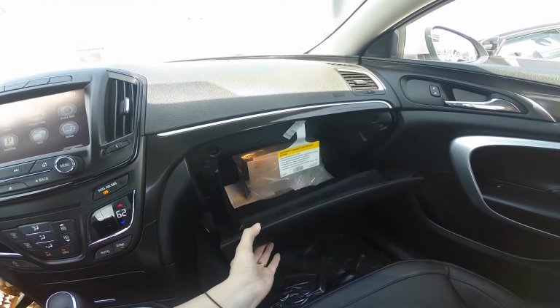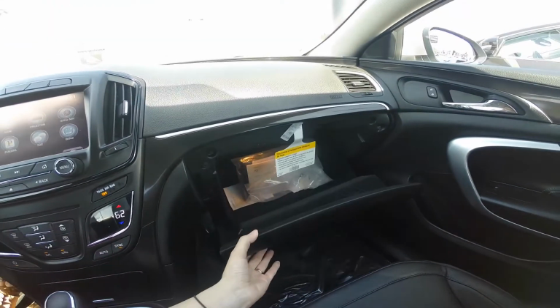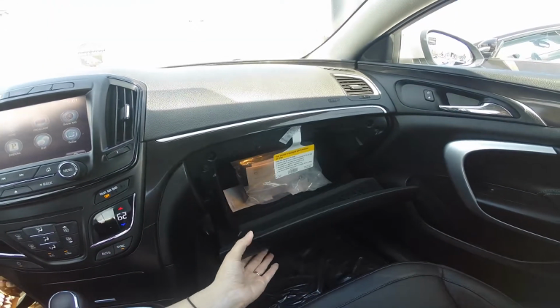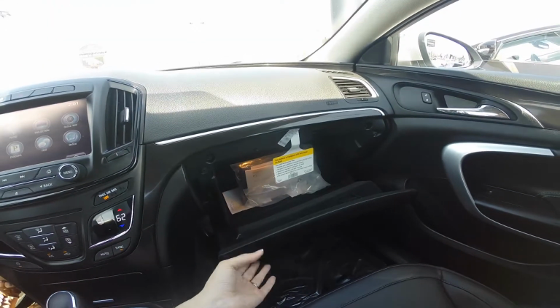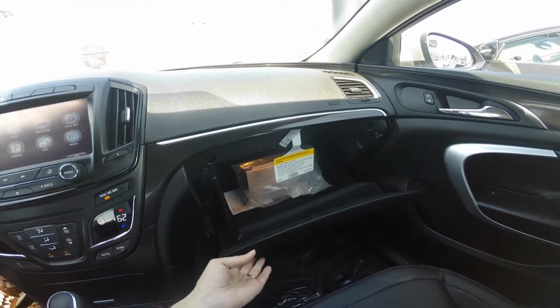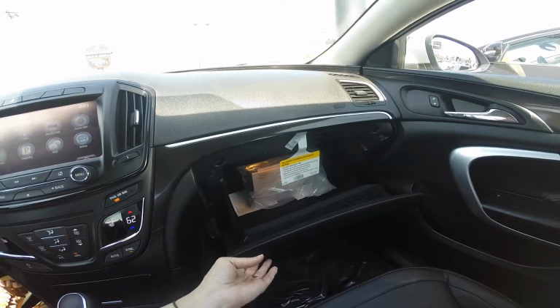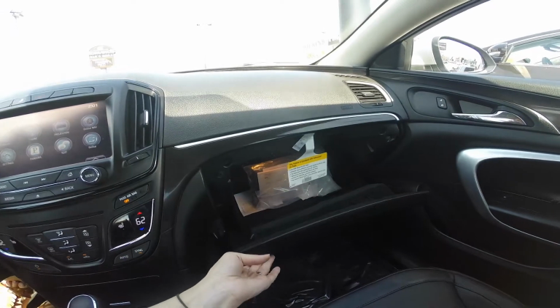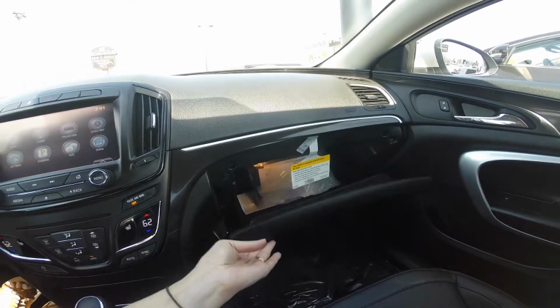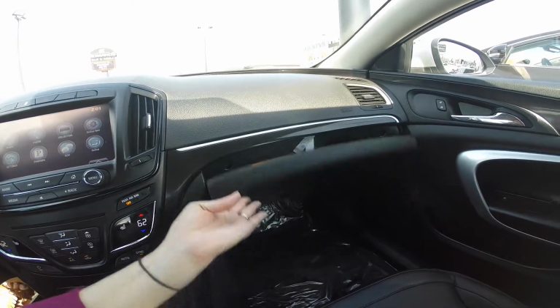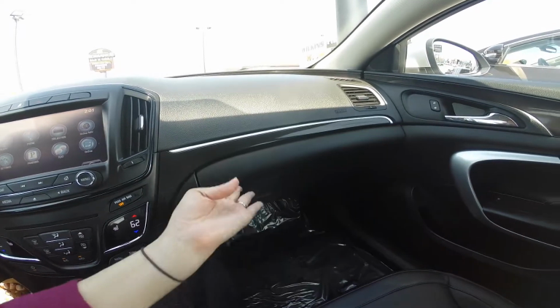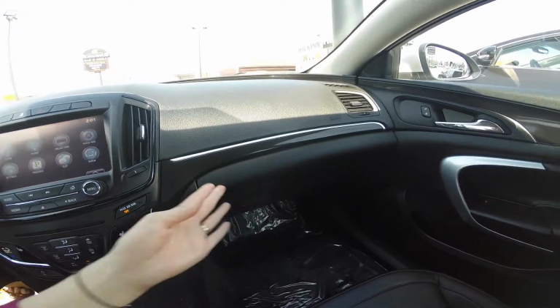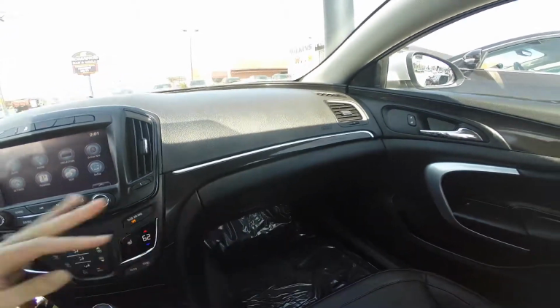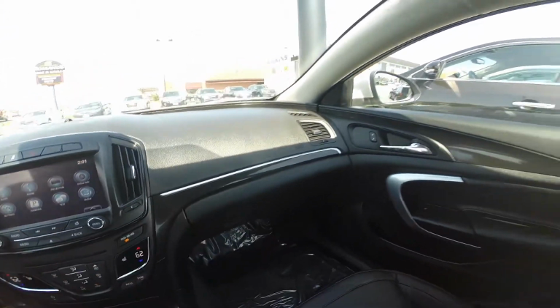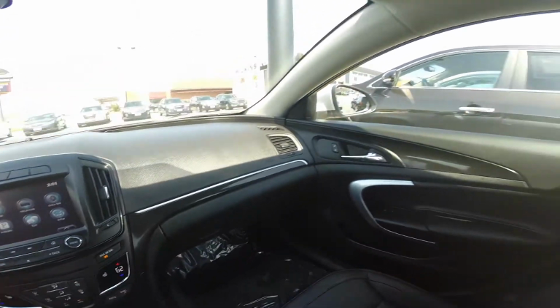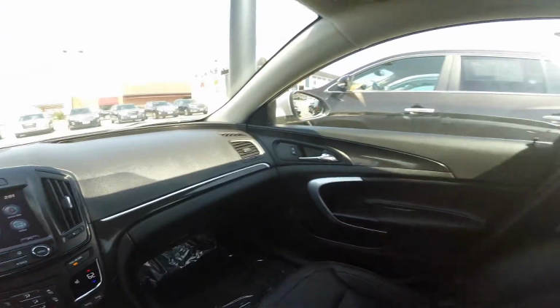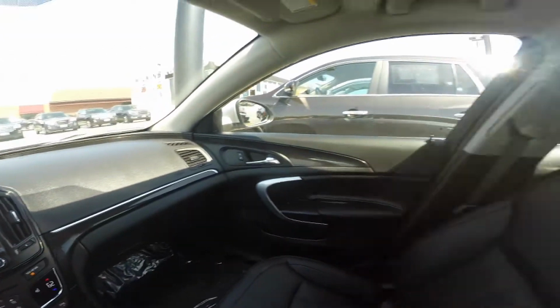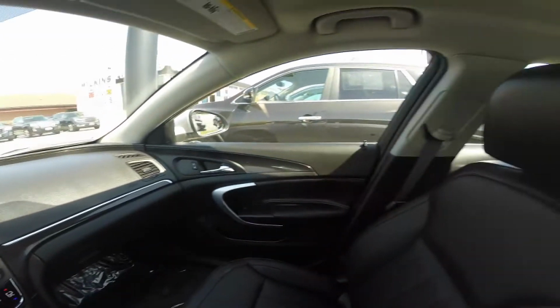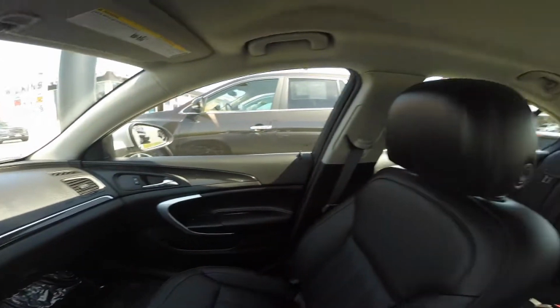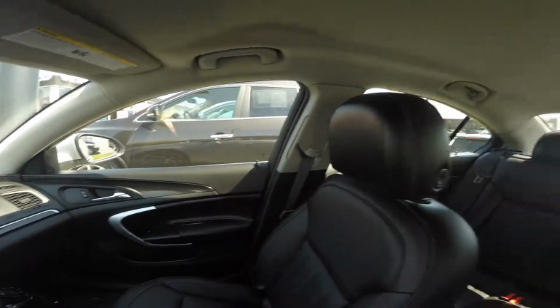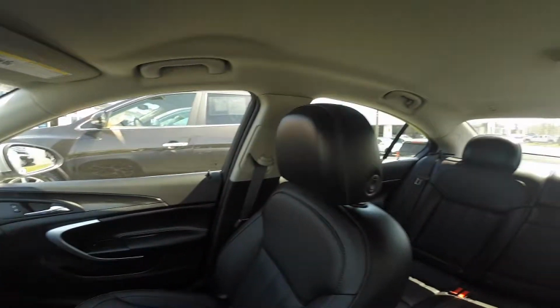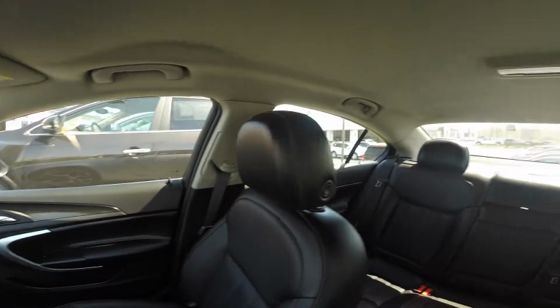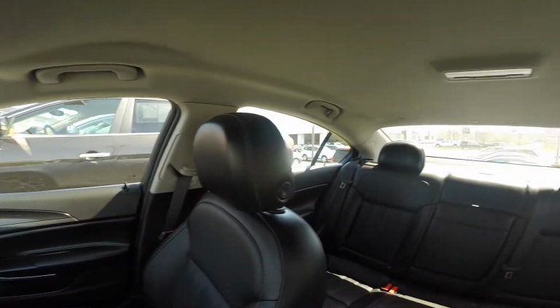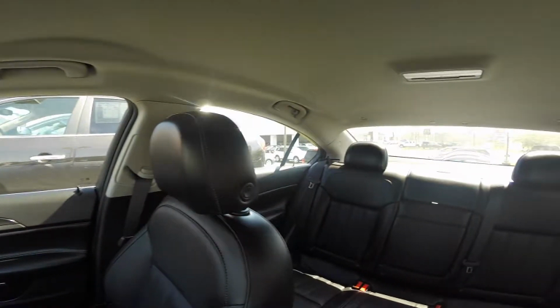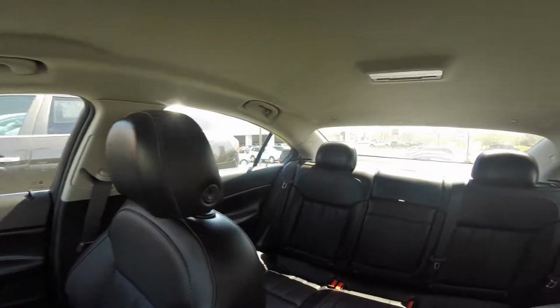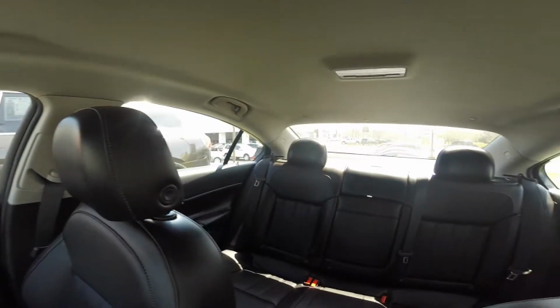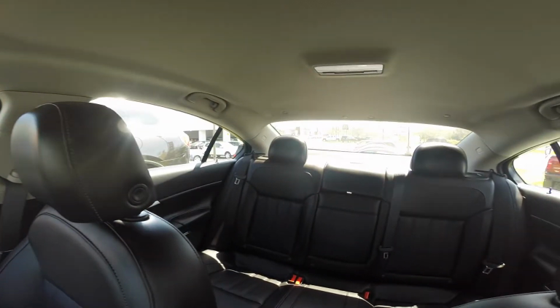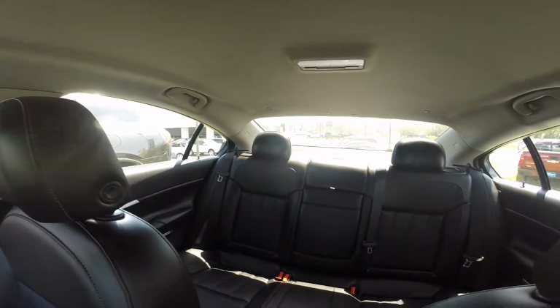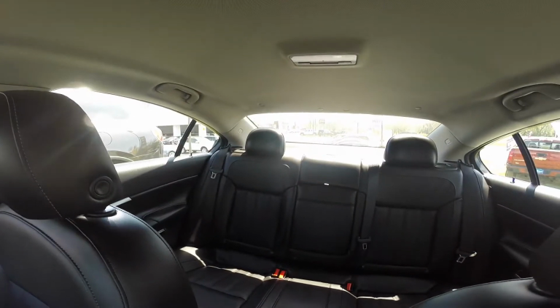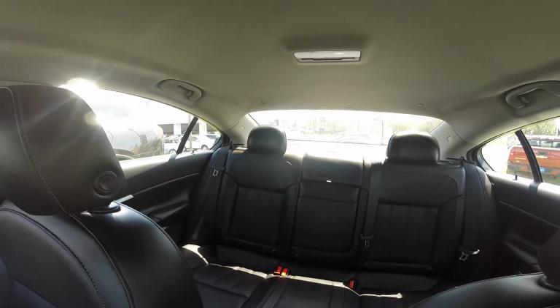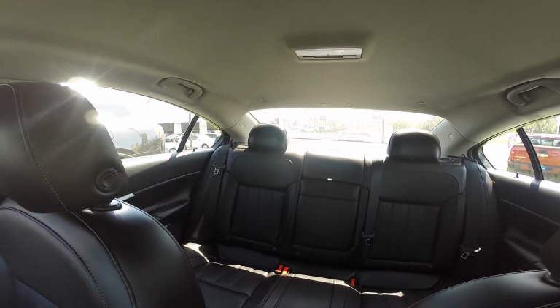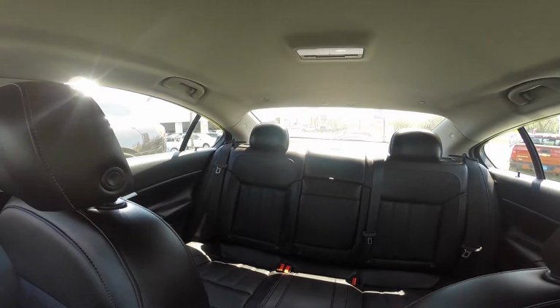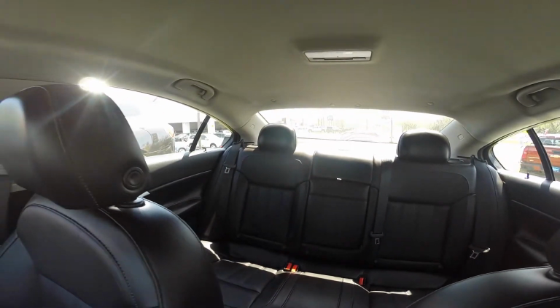Full-size glove box. Spacious cabin area that can seat an additional three passengers.